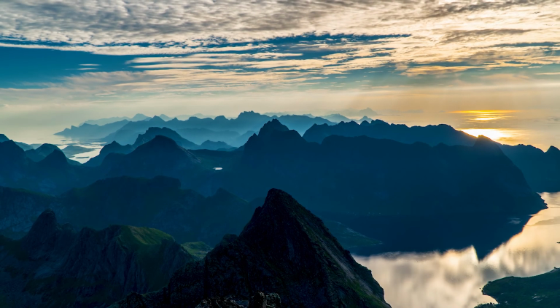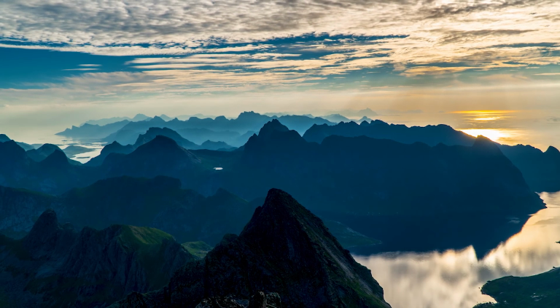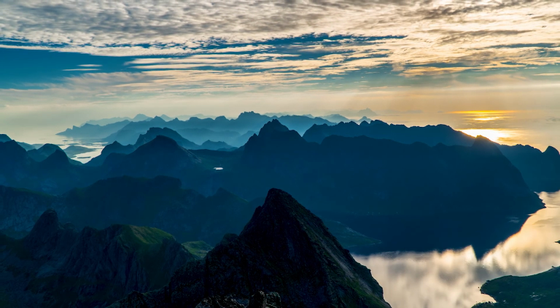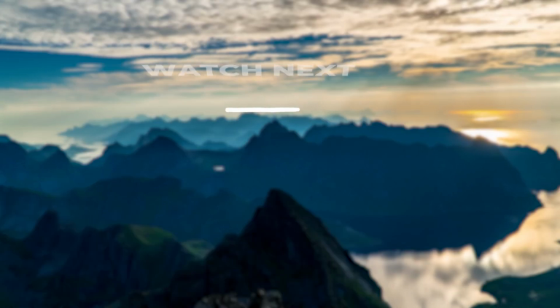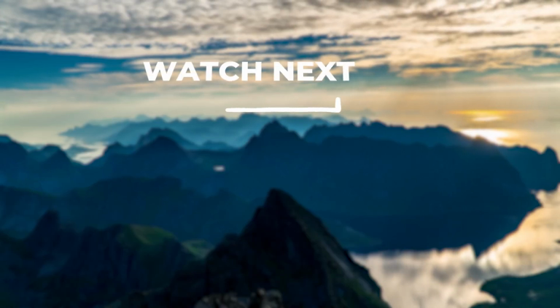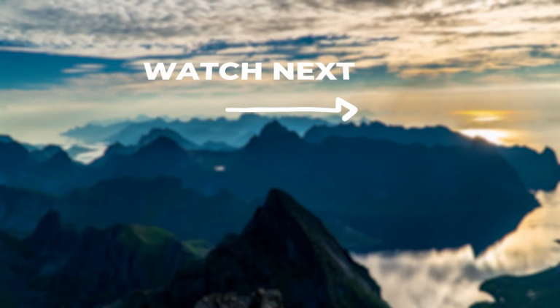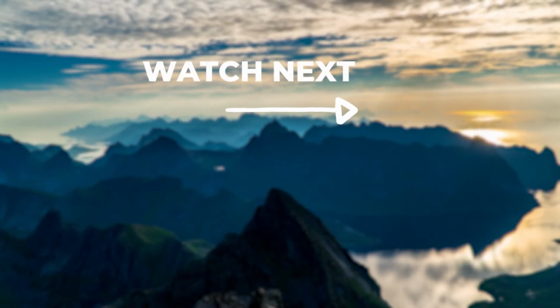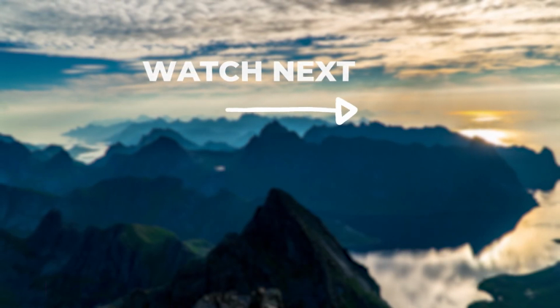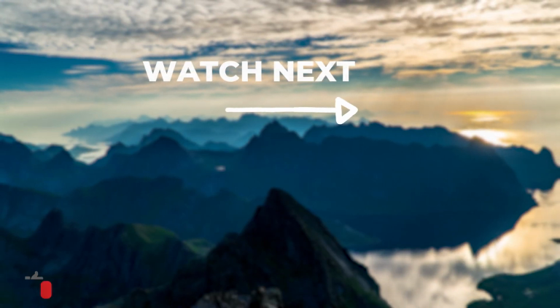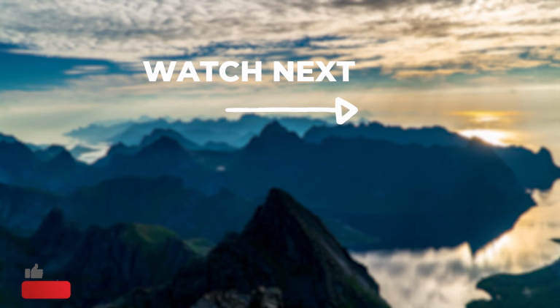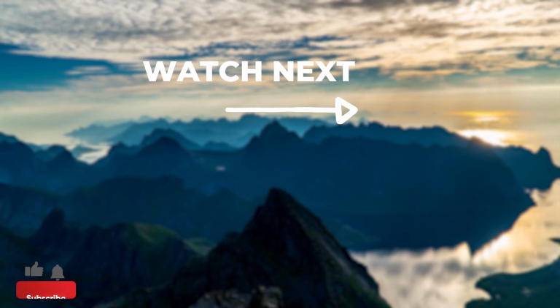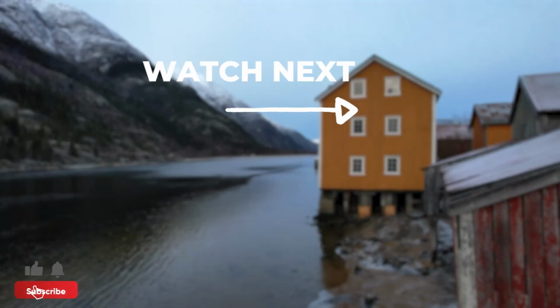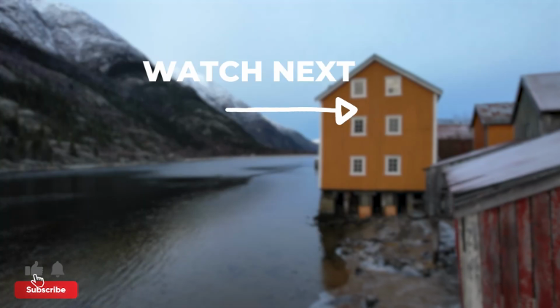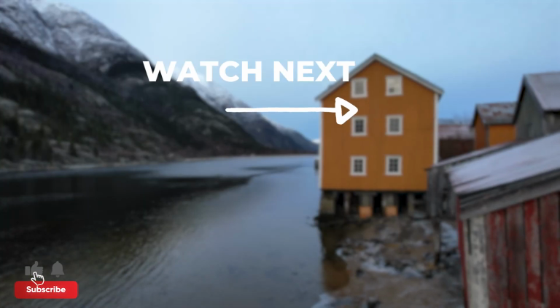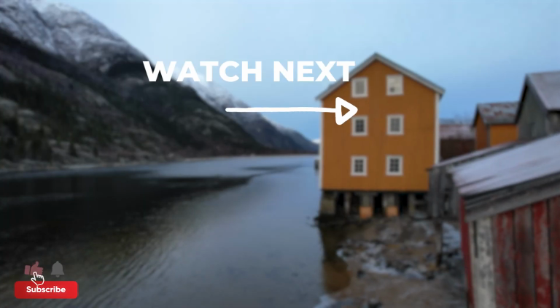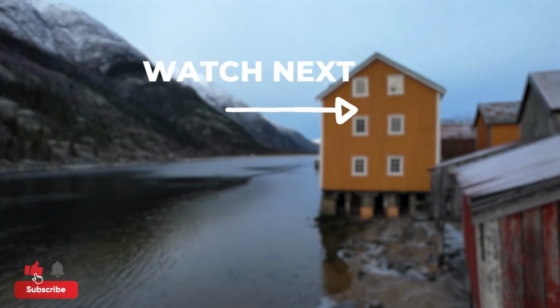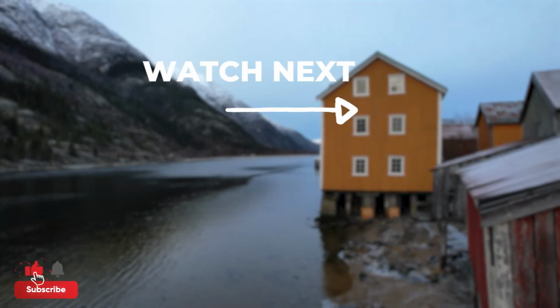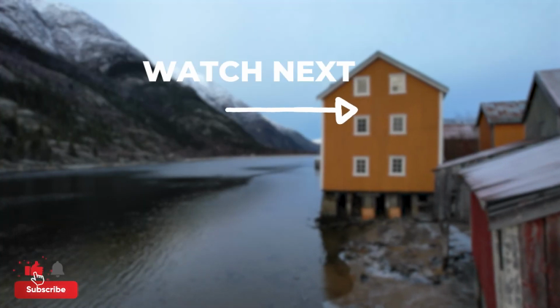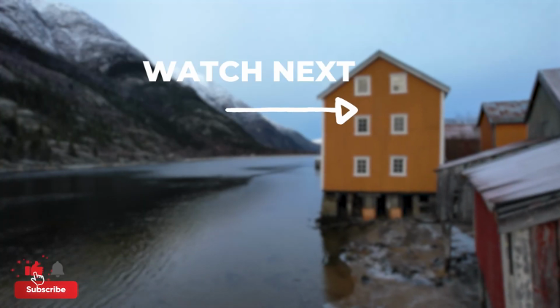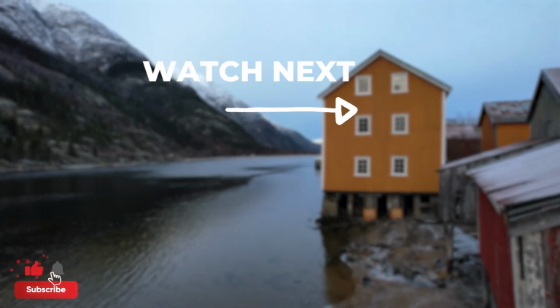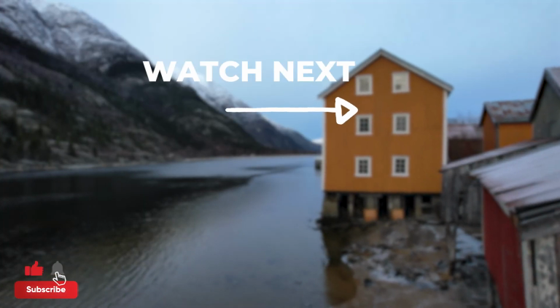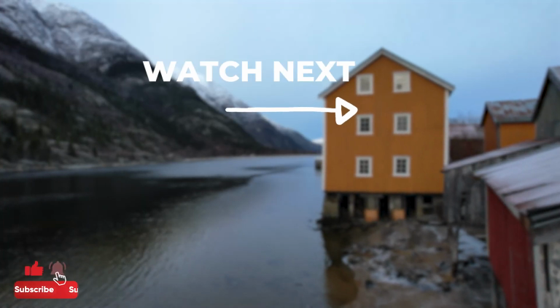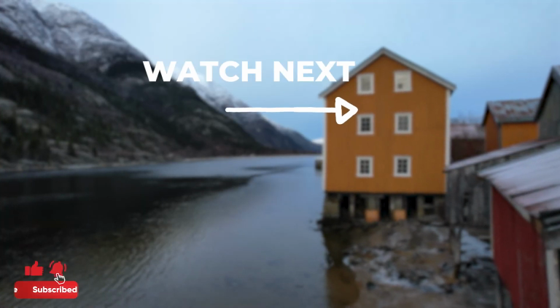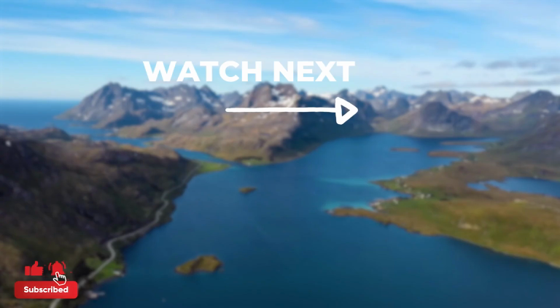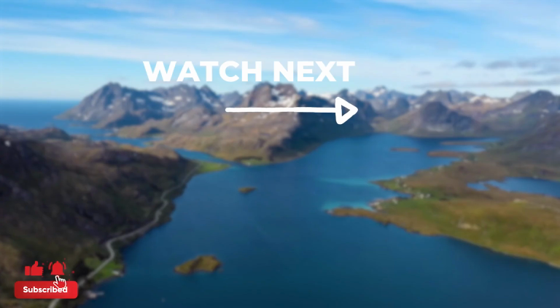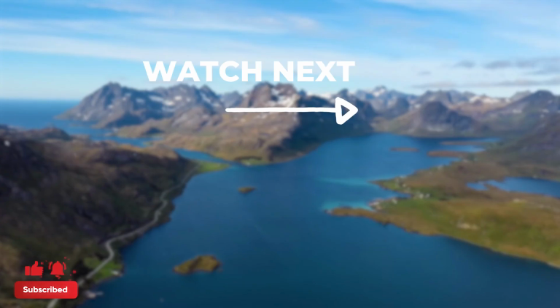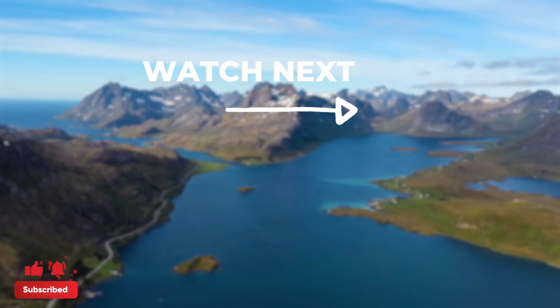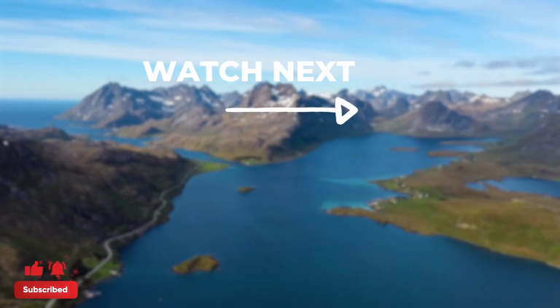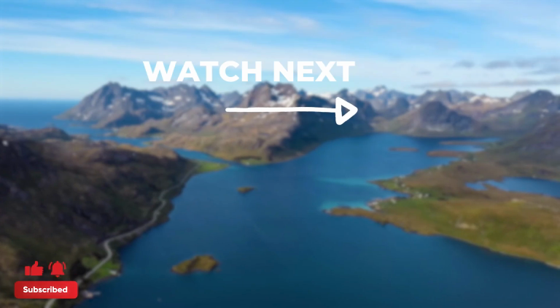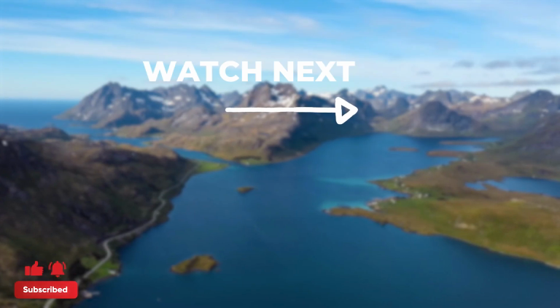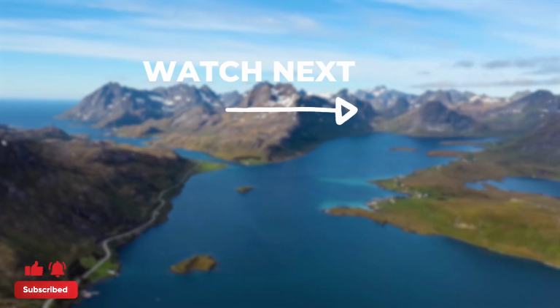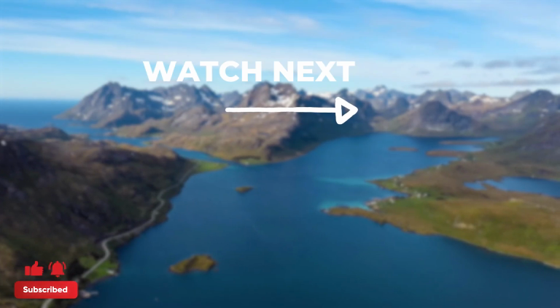This brings us to the end of this video. Don't forget to like and subscribe if you enjoyed the video. See you next time.